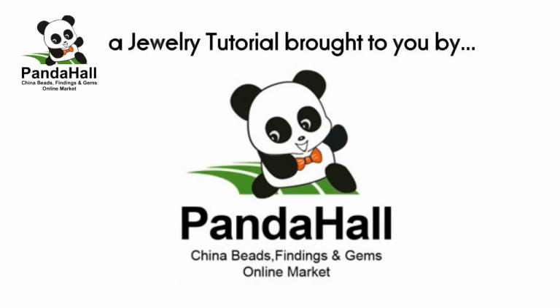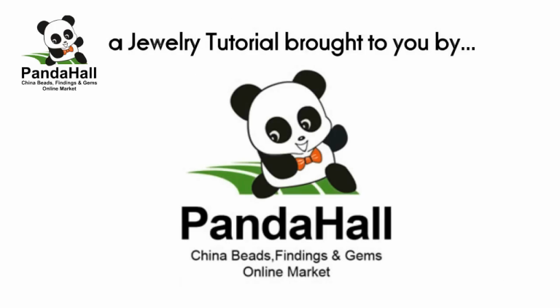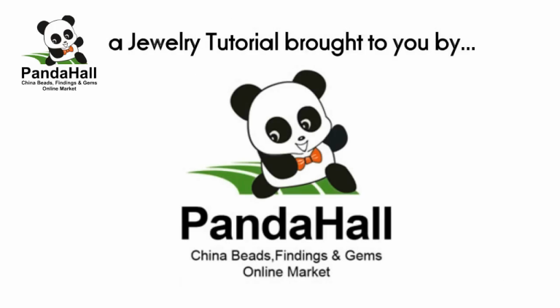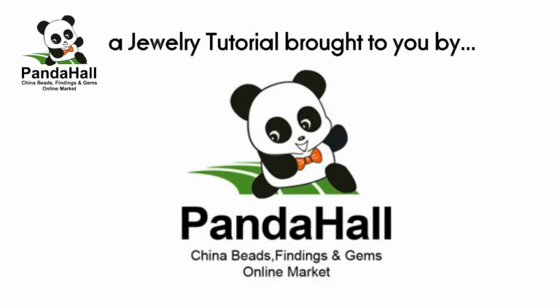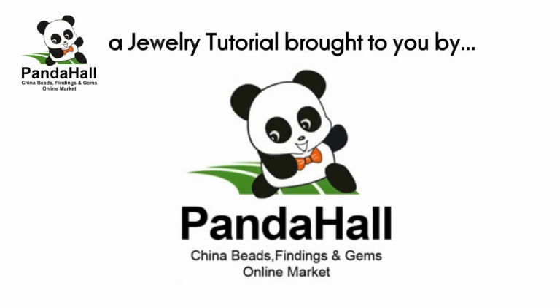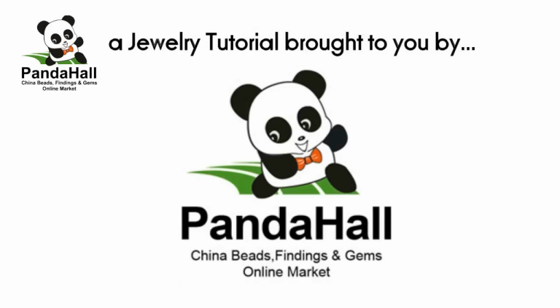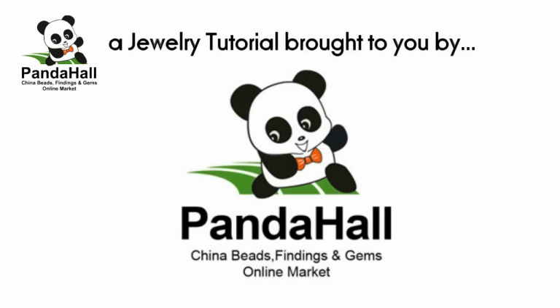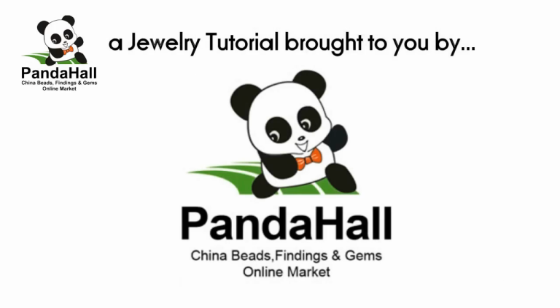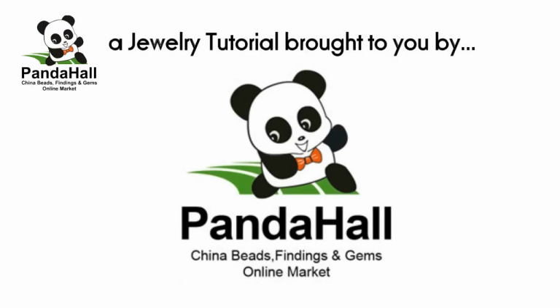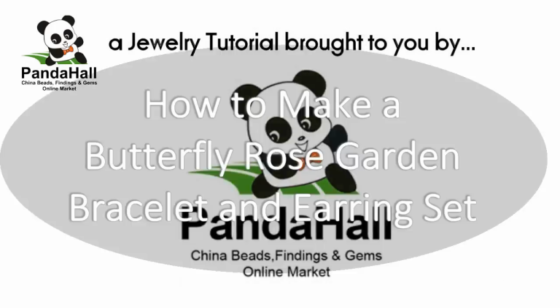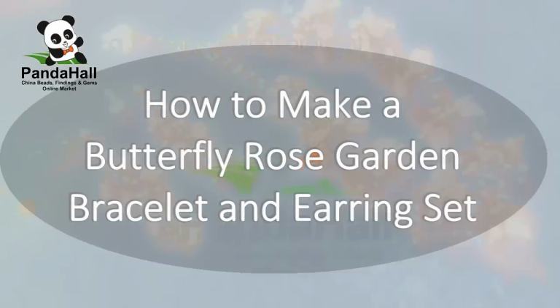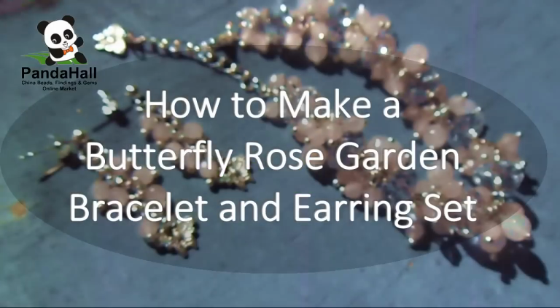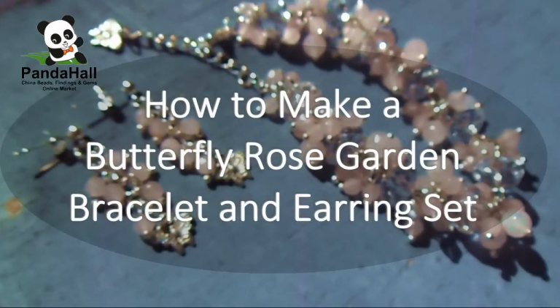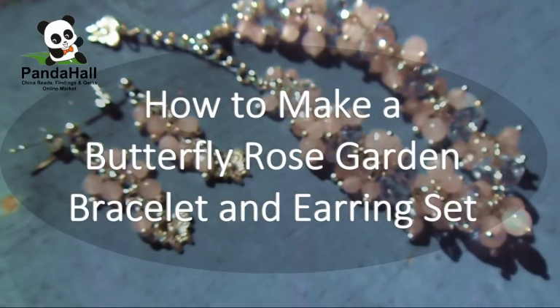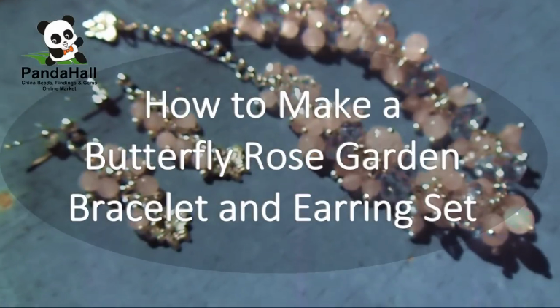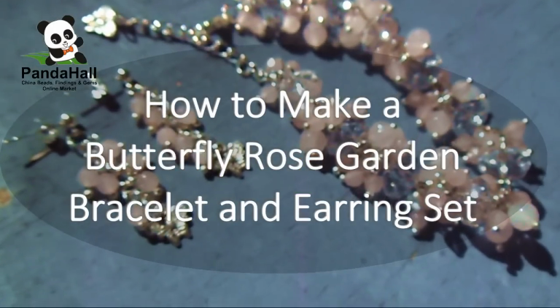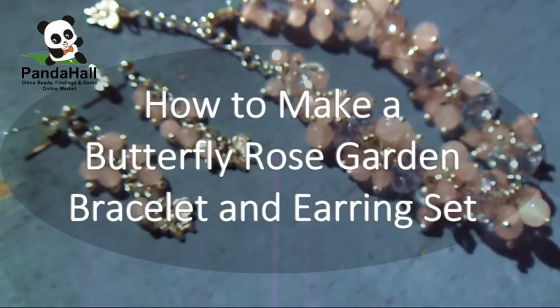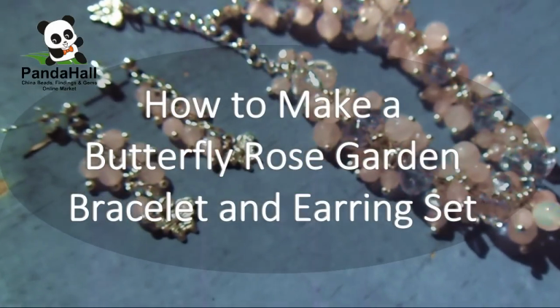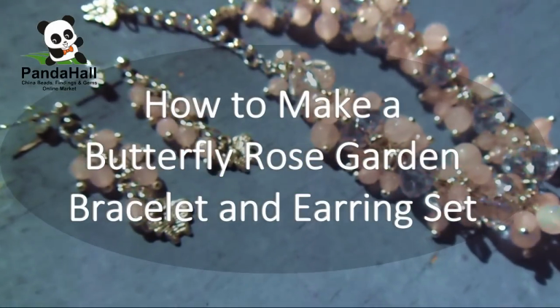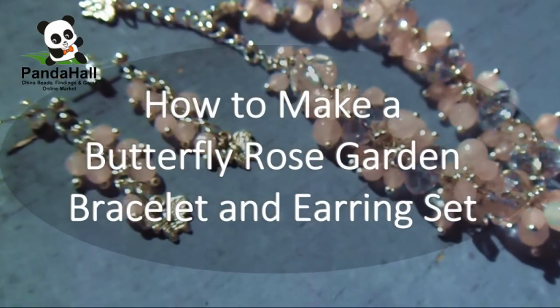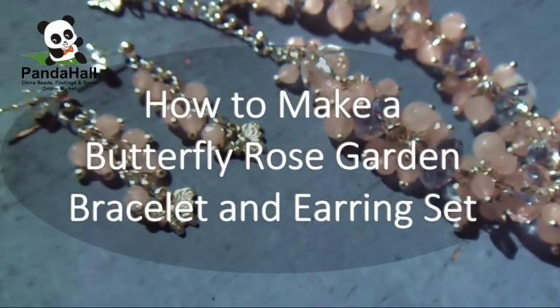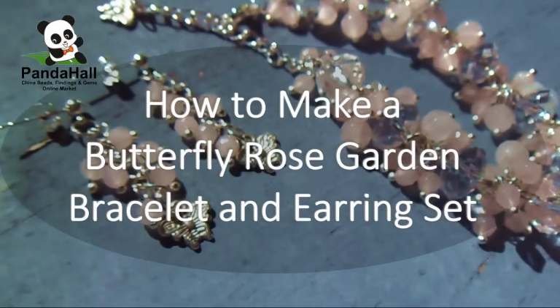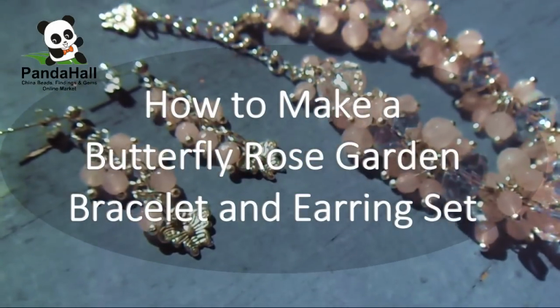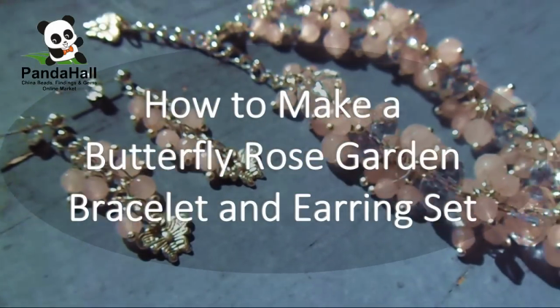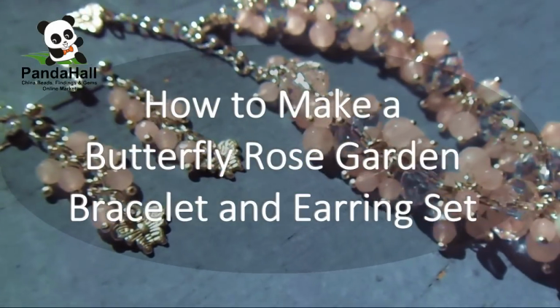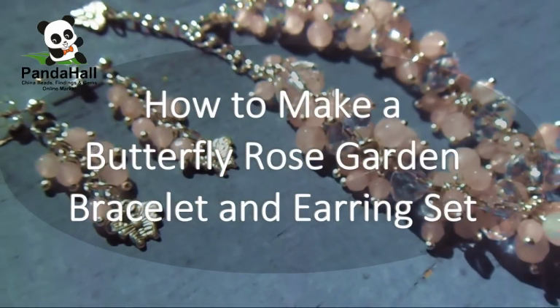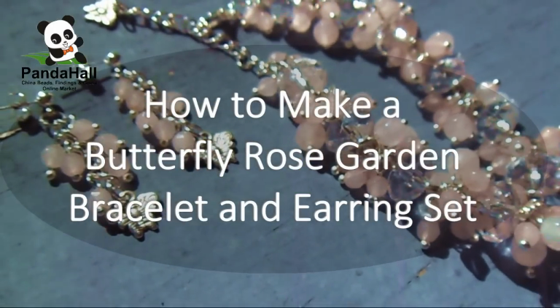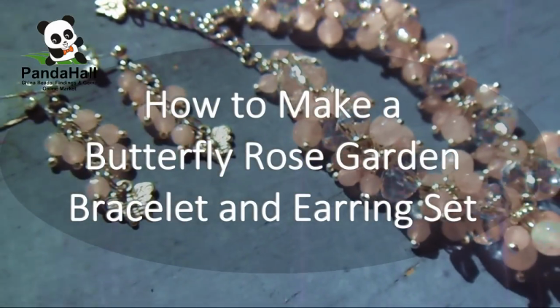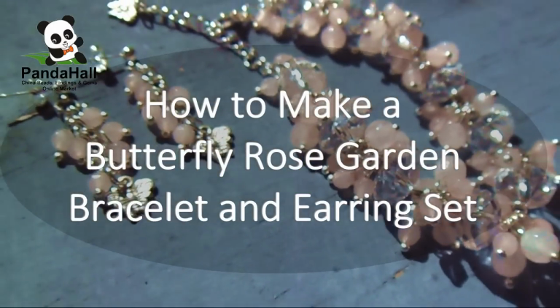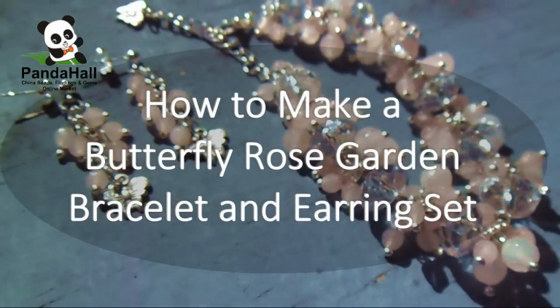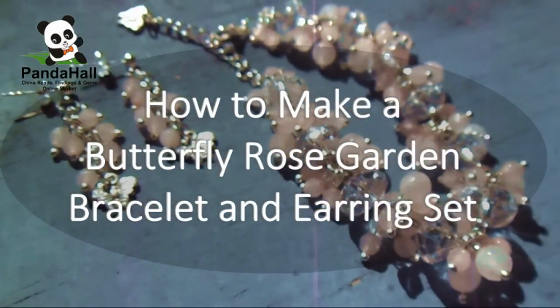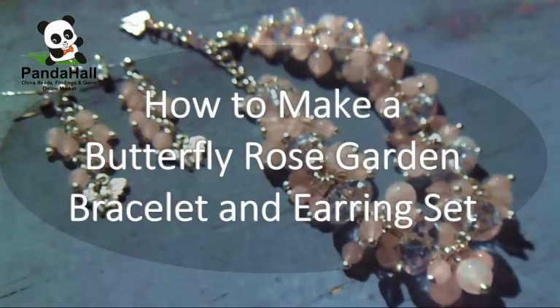PandaHall presents: How to Make a Butterfly Rose Garden Bracelet and Earring Set.